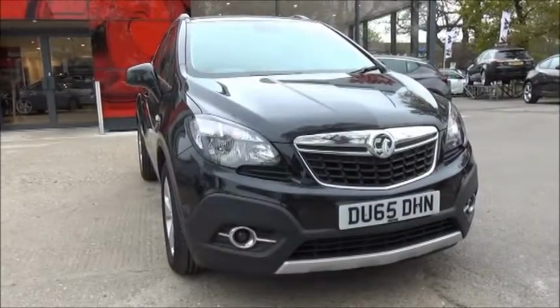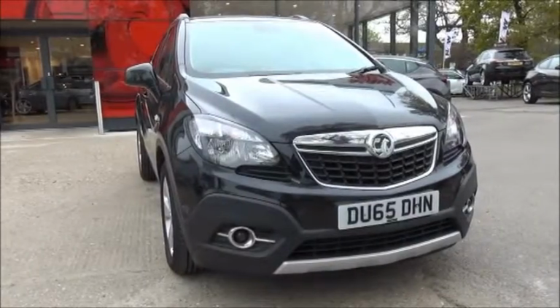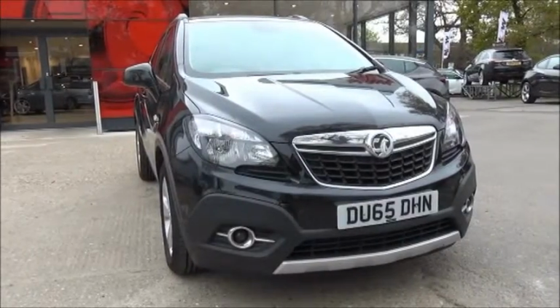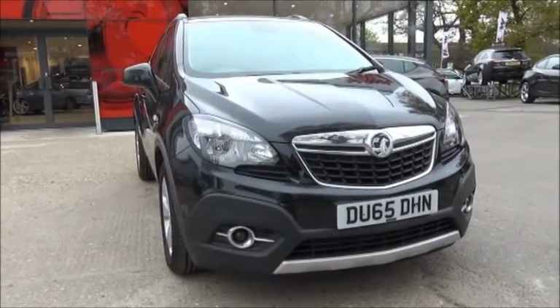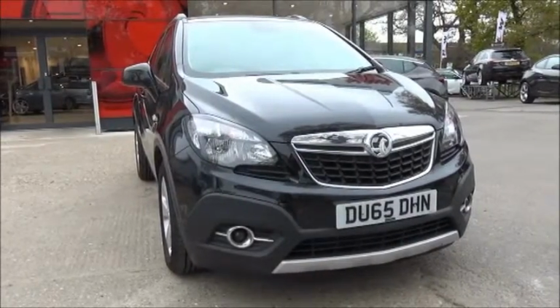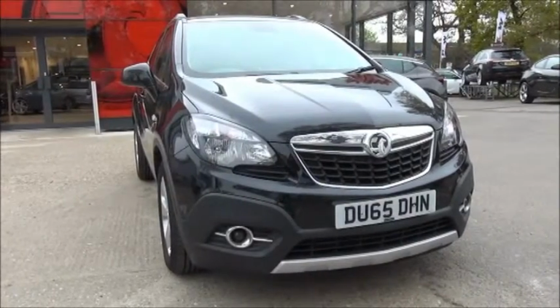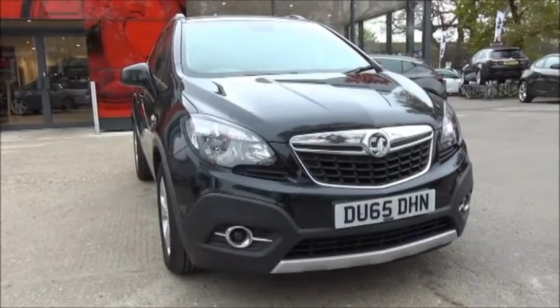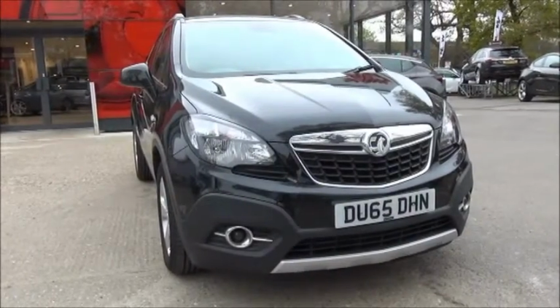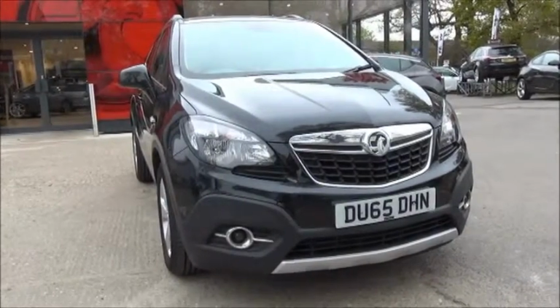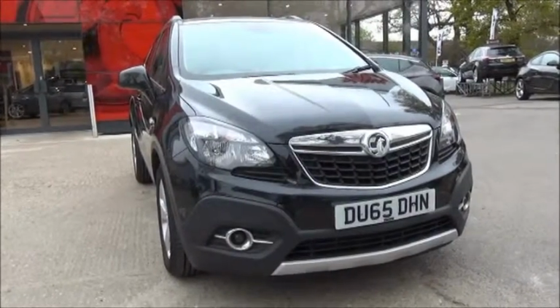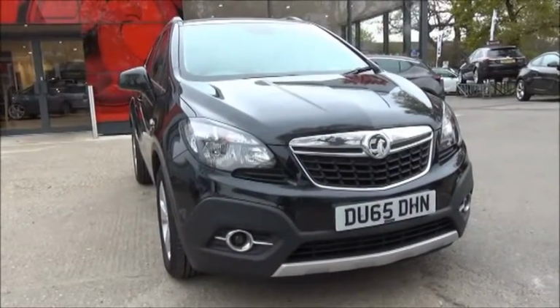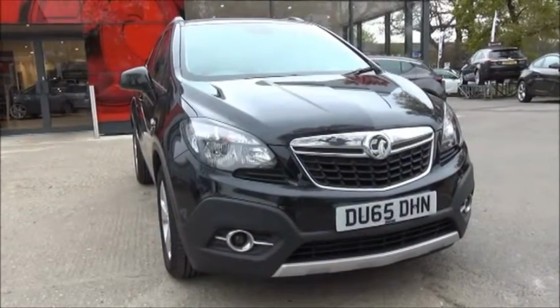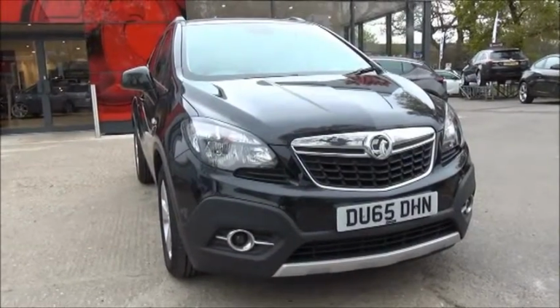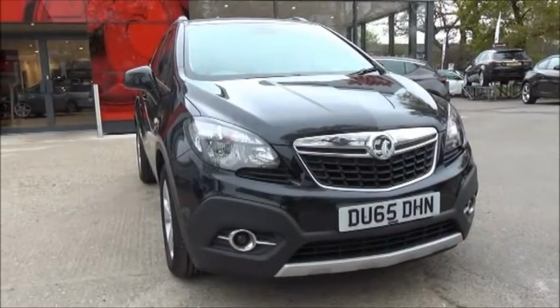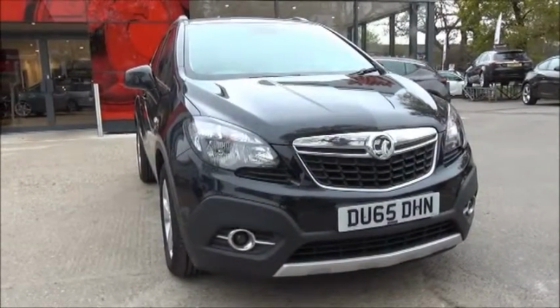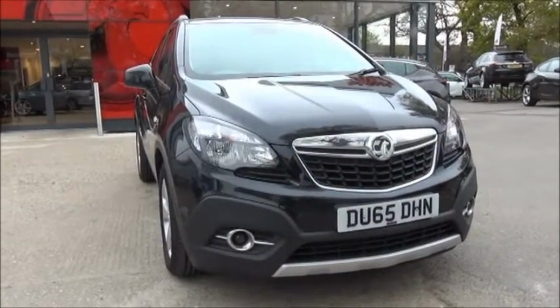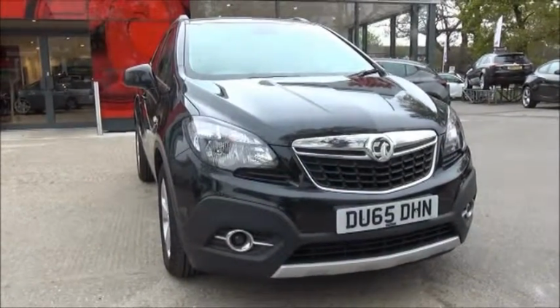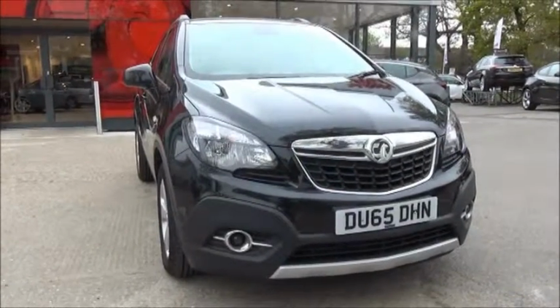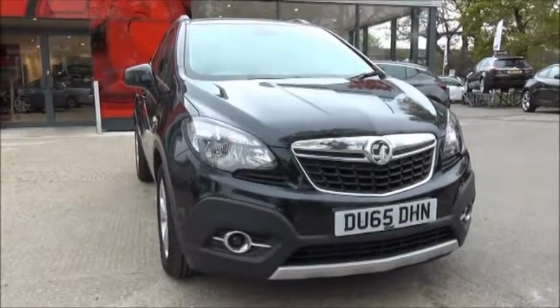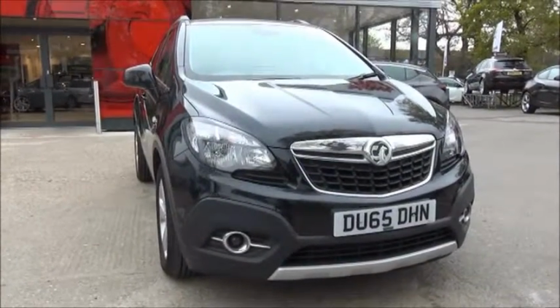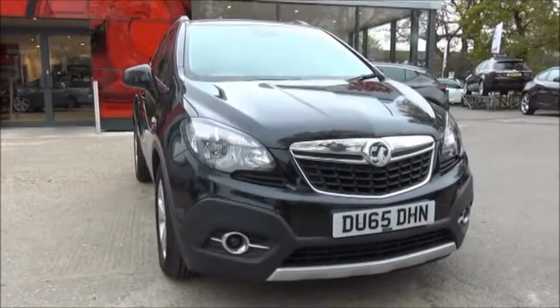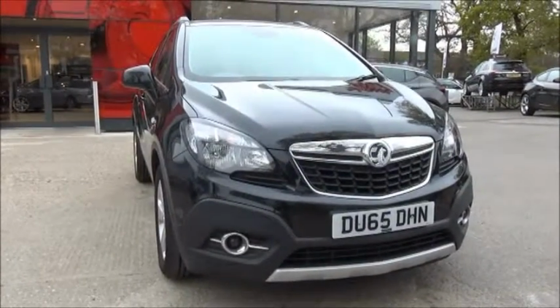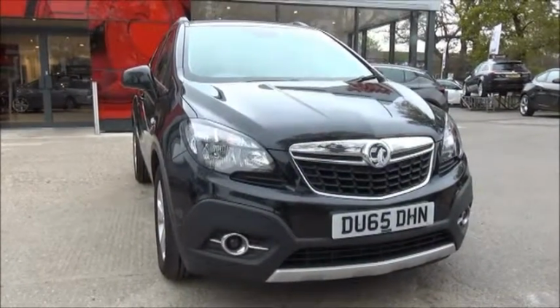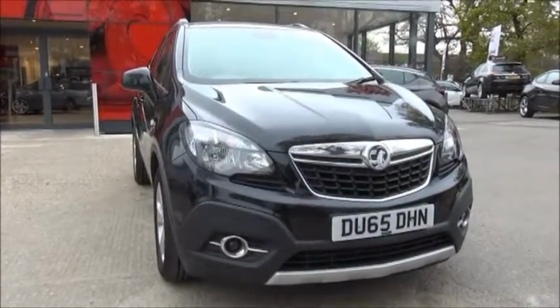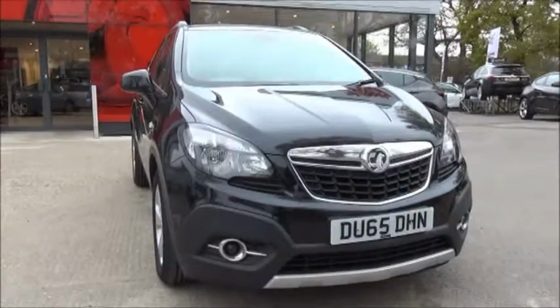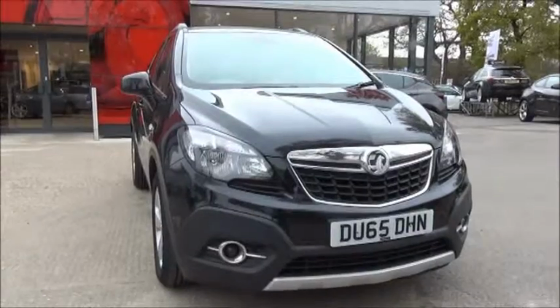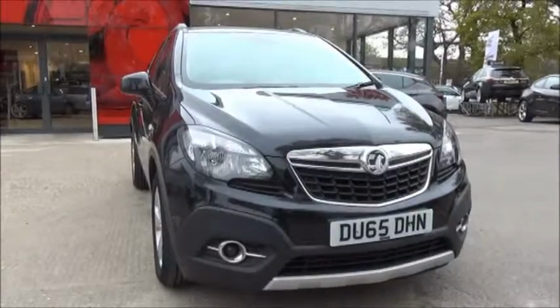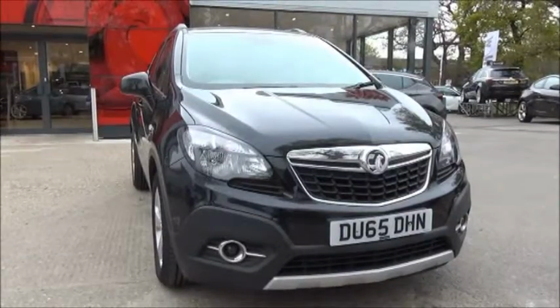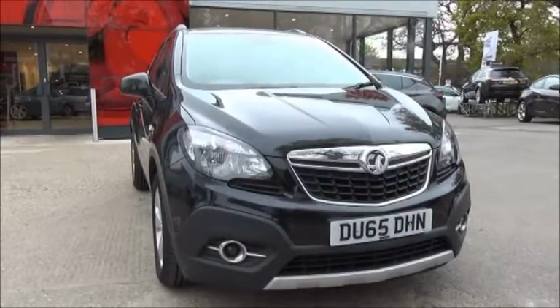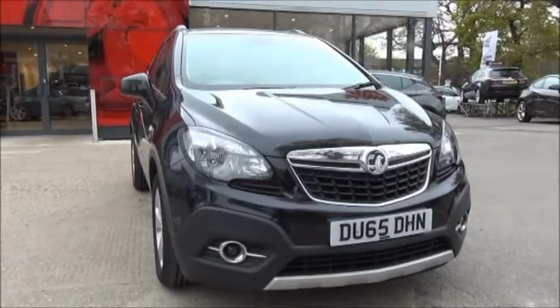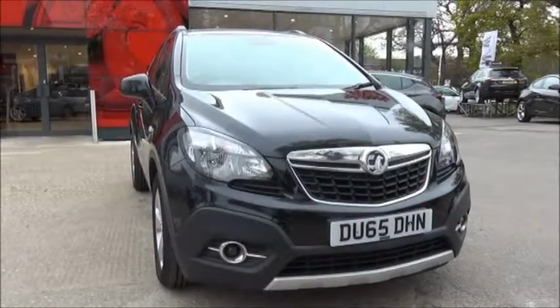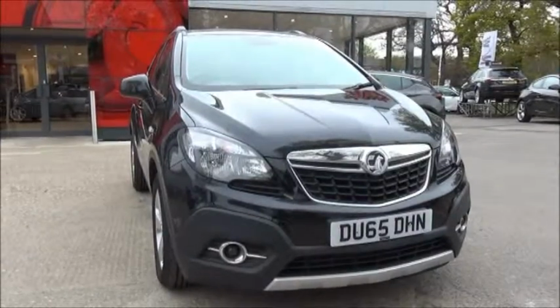Welcome to Now Voxel. Here today we have a Vauxhall Mokka SE, which is the 1.6 diesel engine.